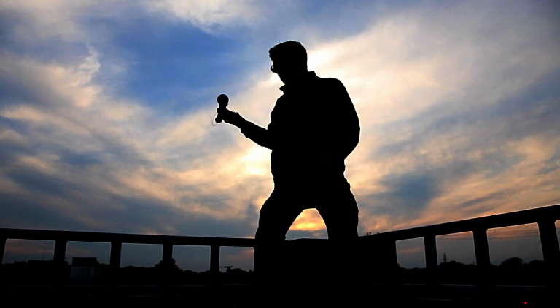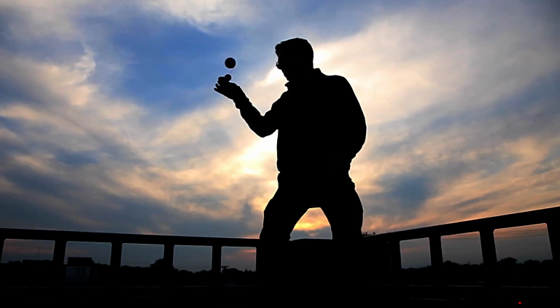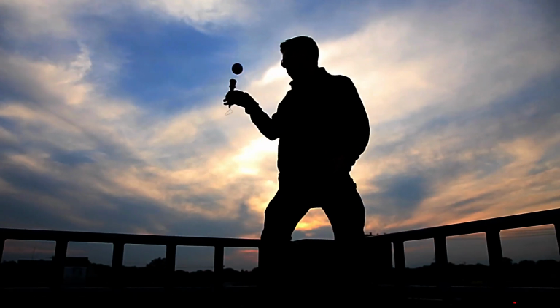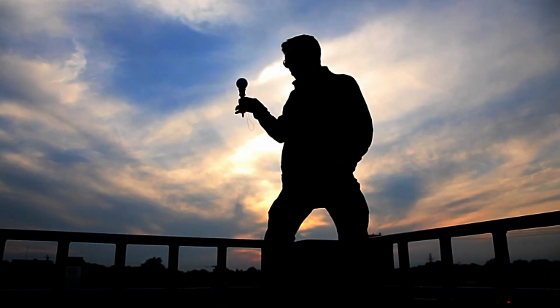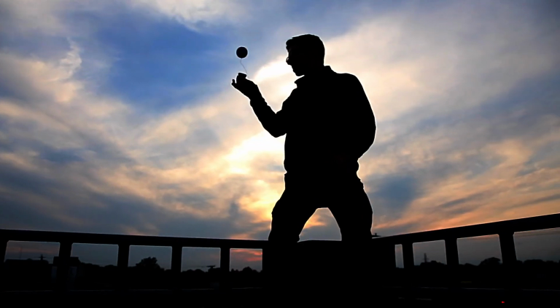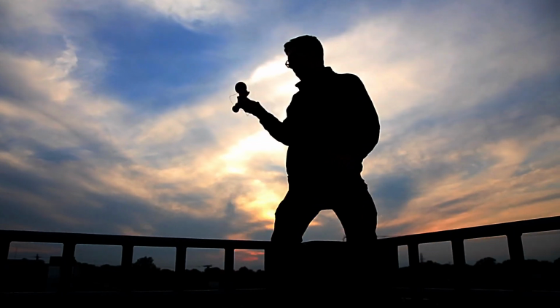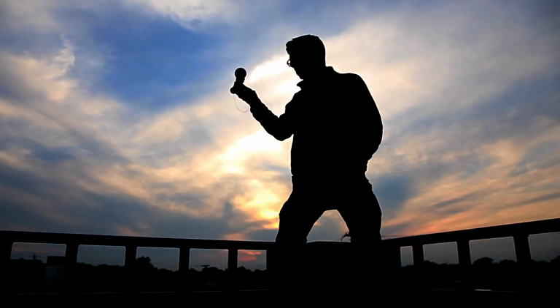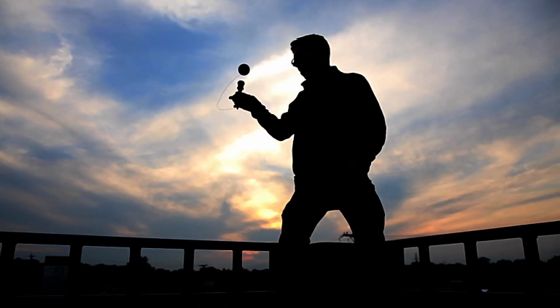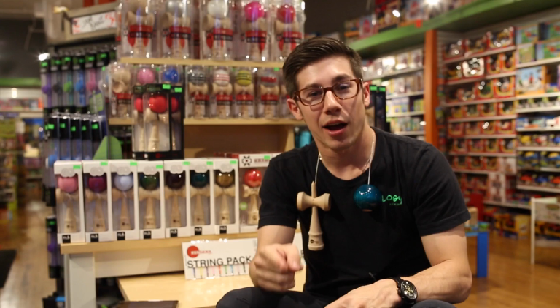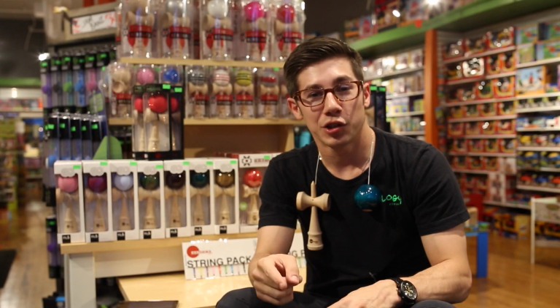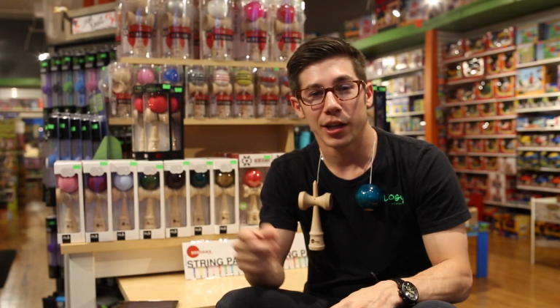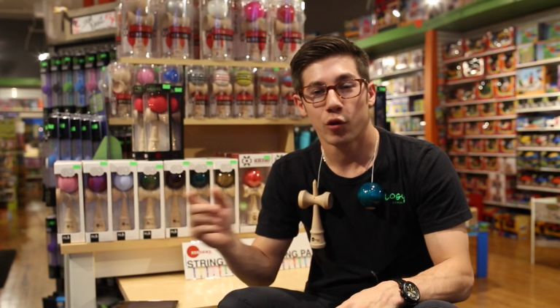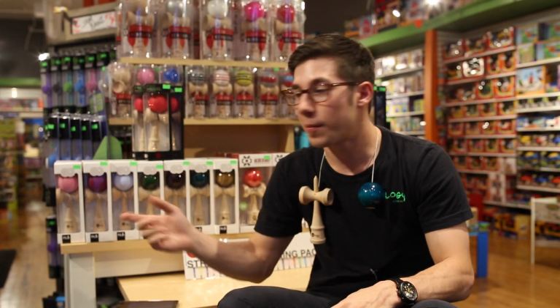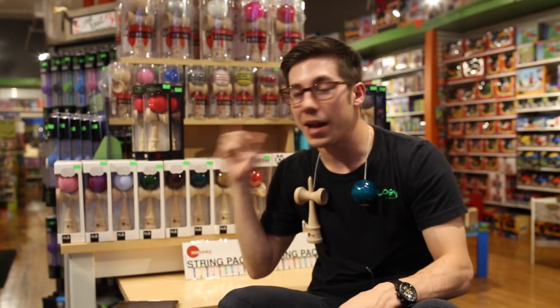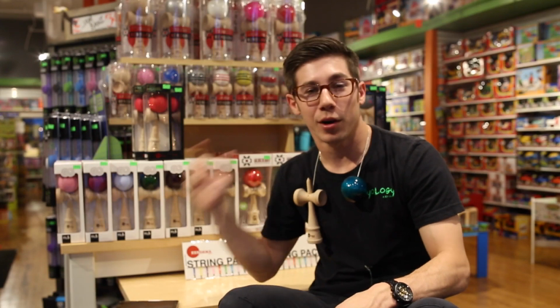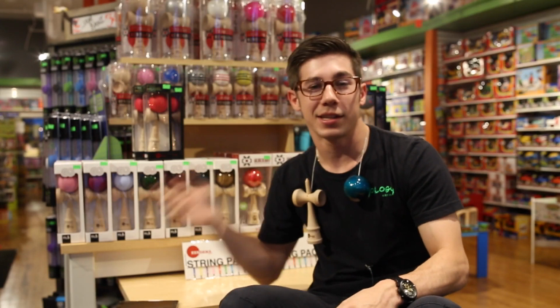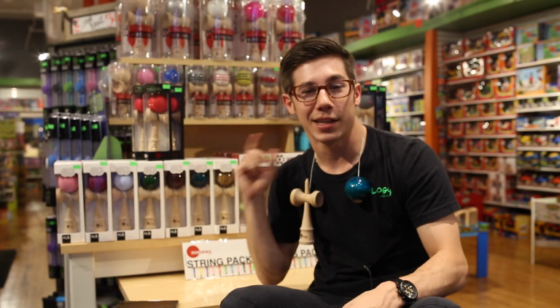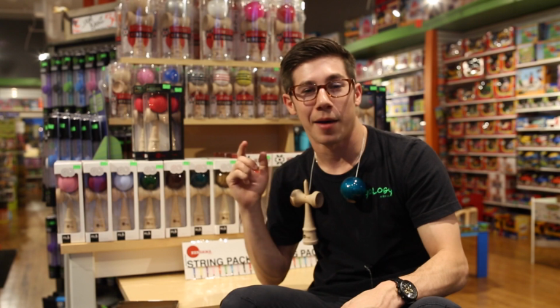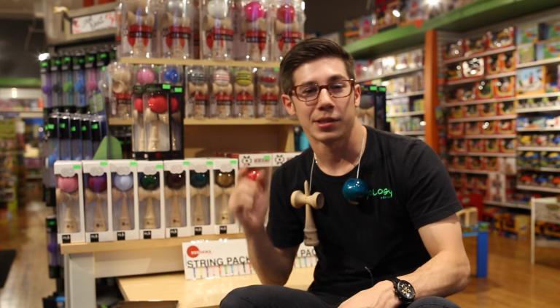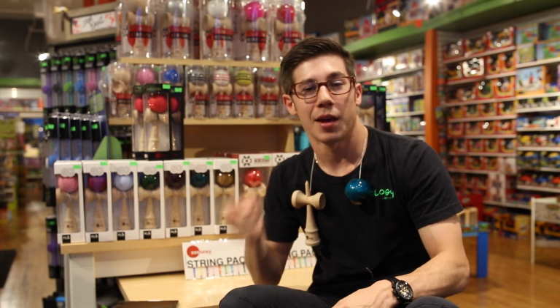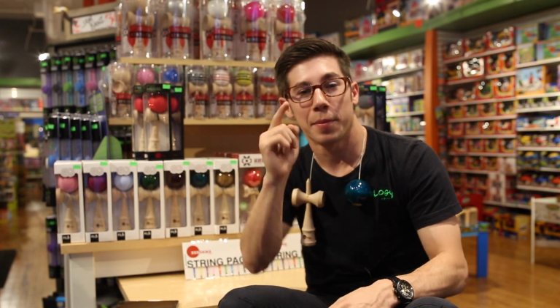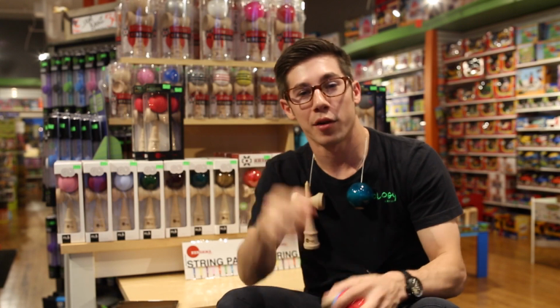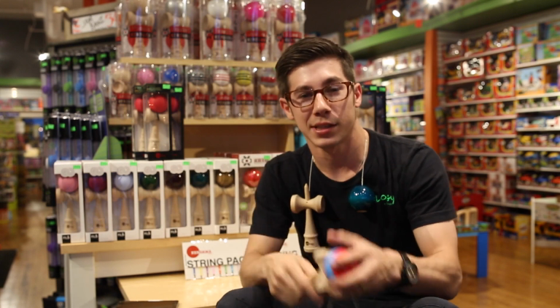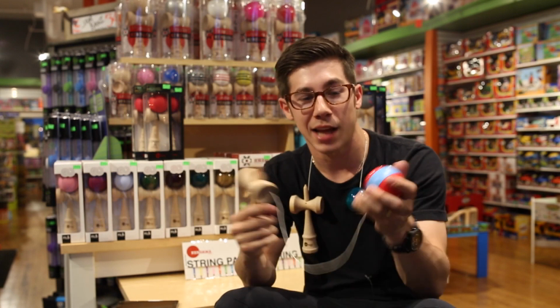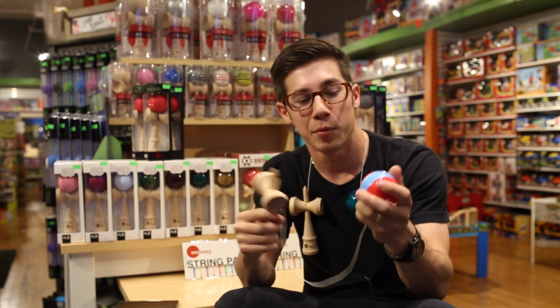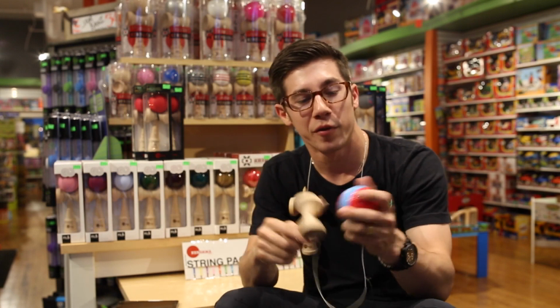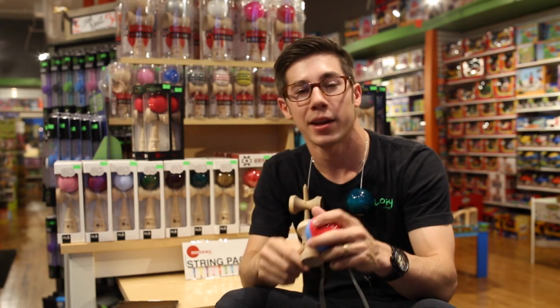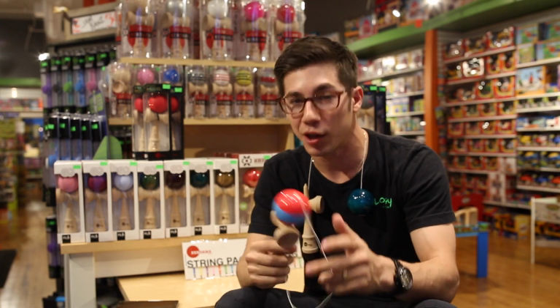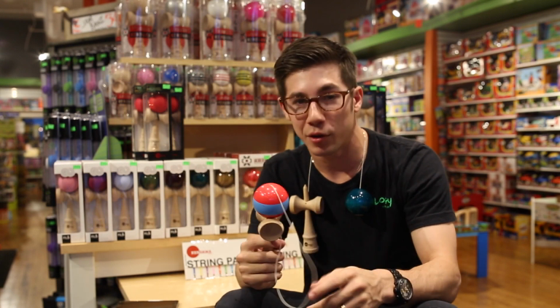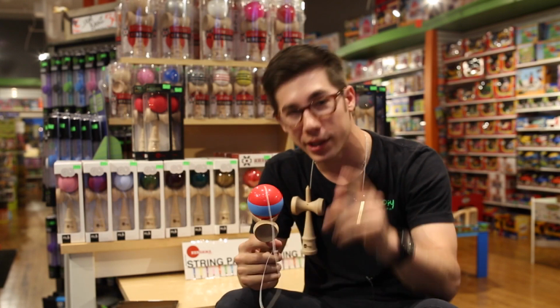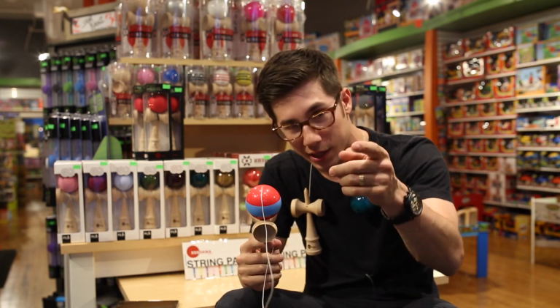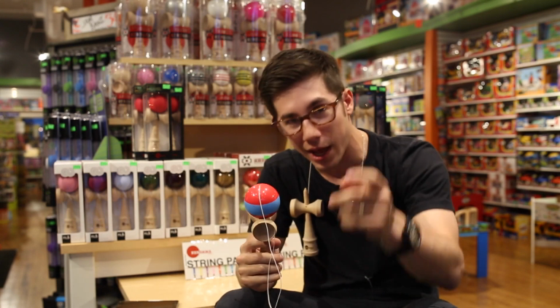So don't forget, come to Toyology, grab any one of these kendamas, and be a part of this kendama movement and community today.